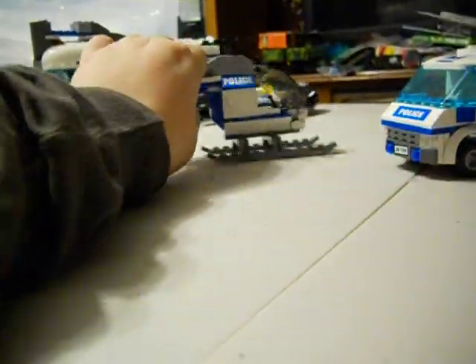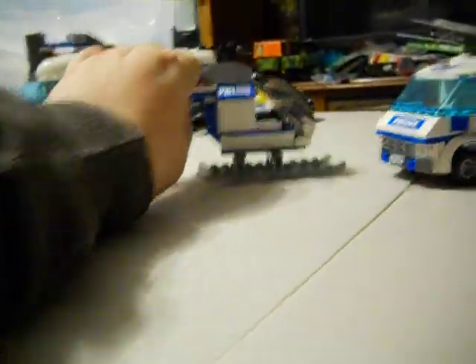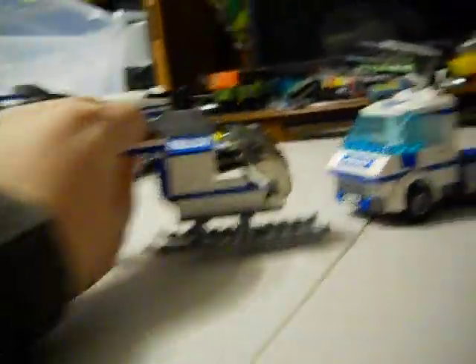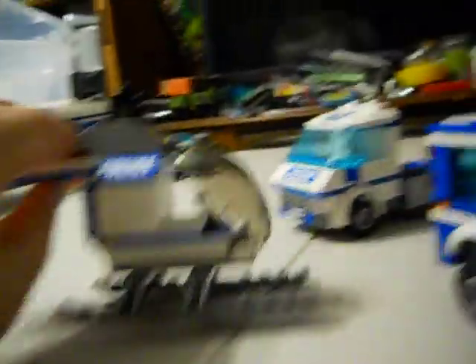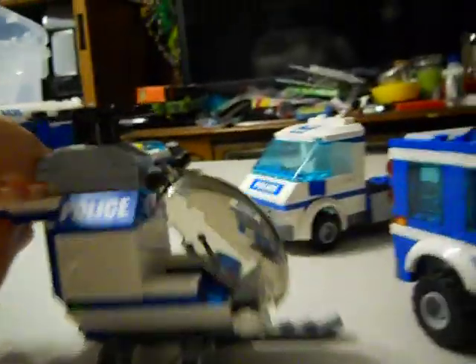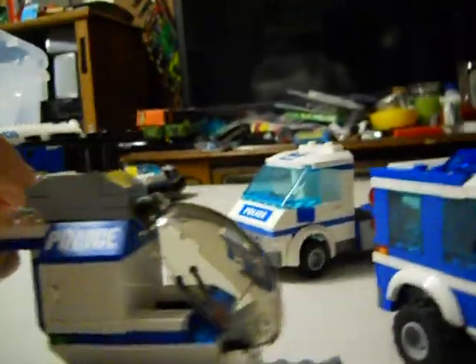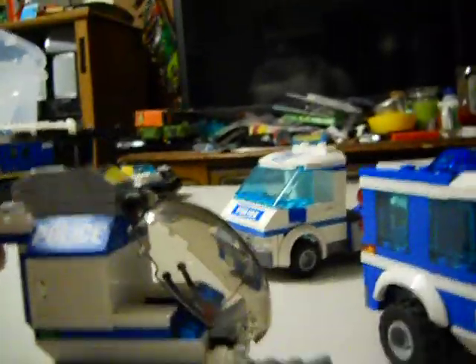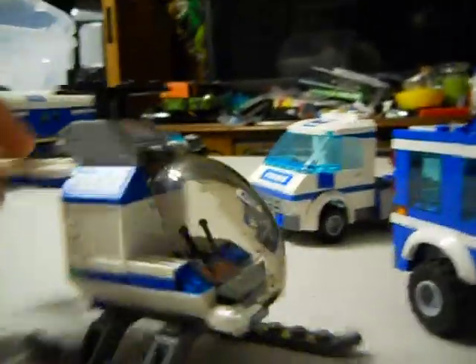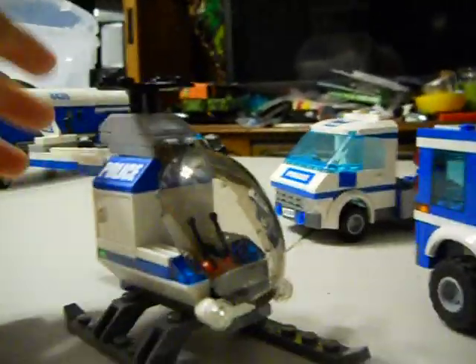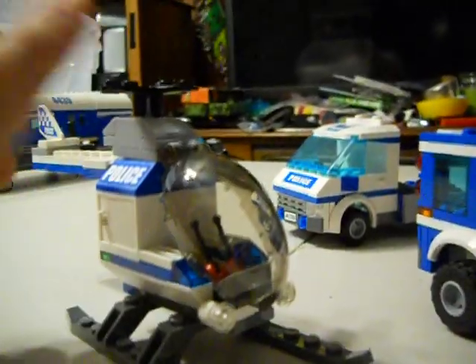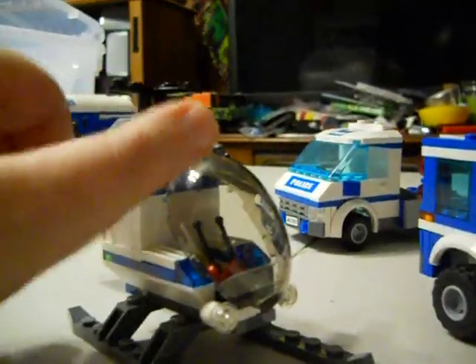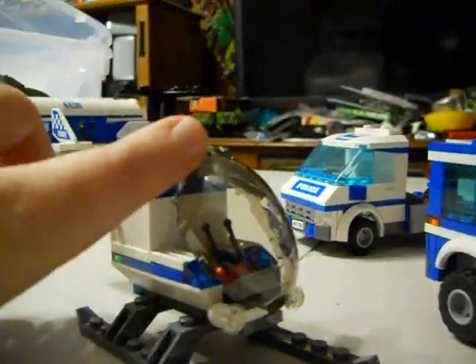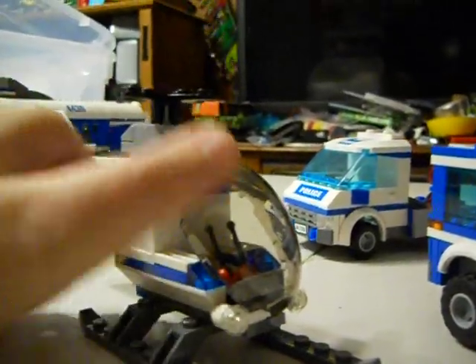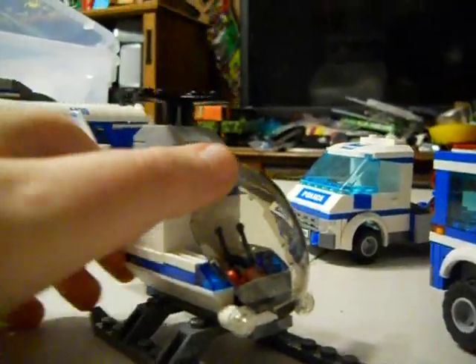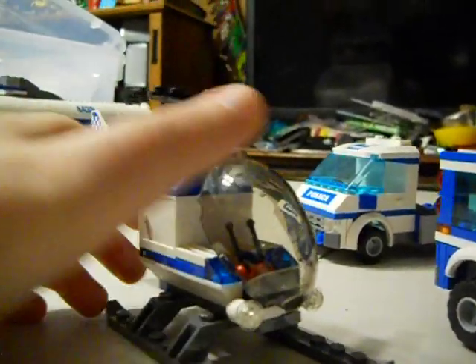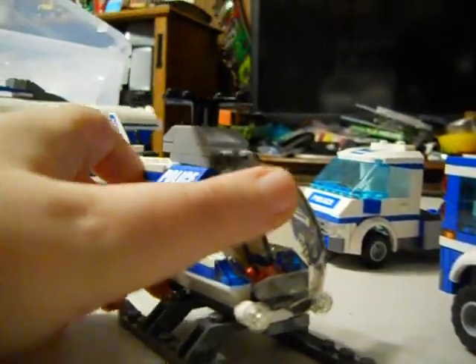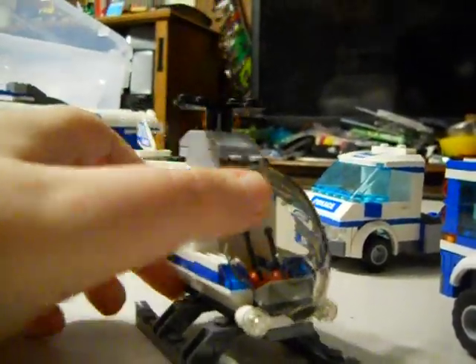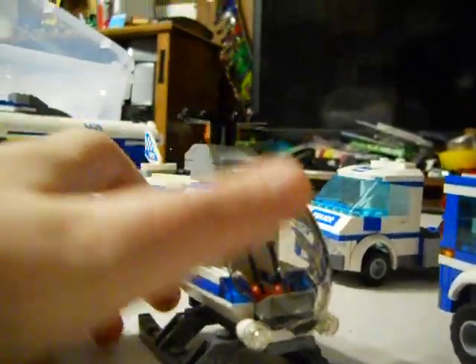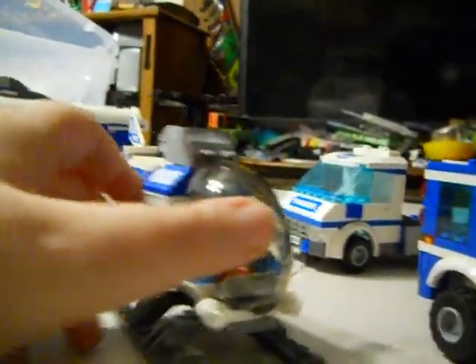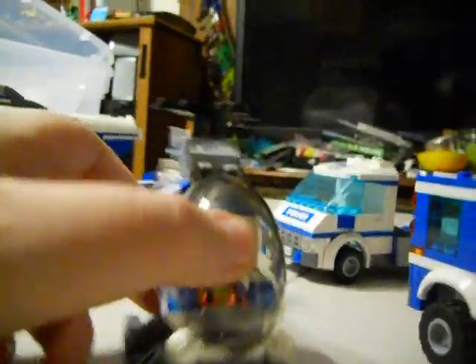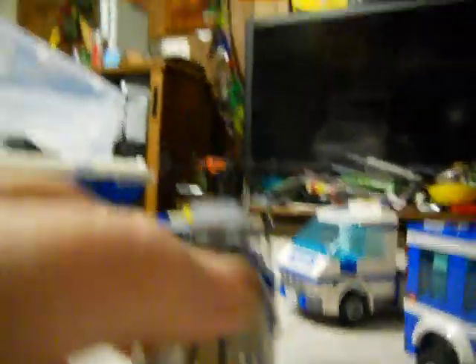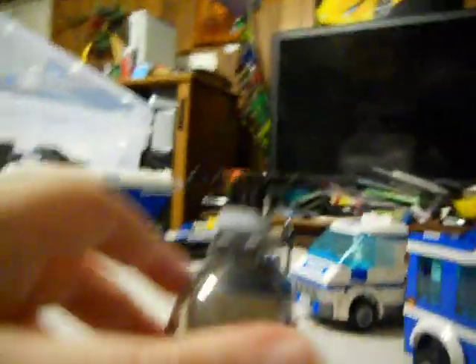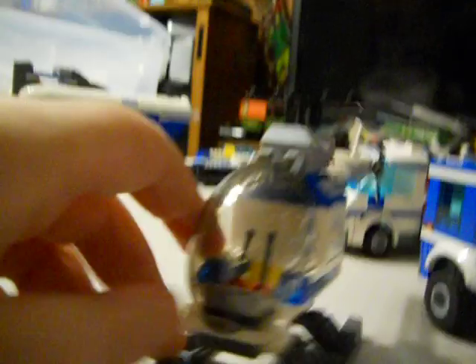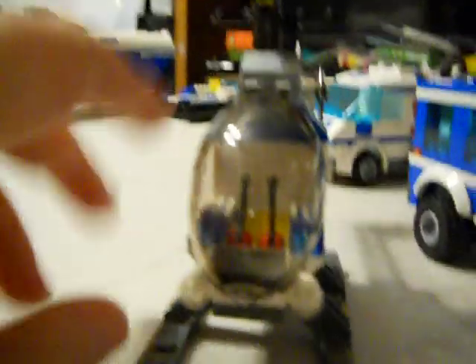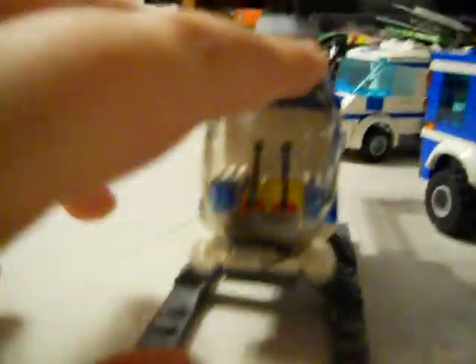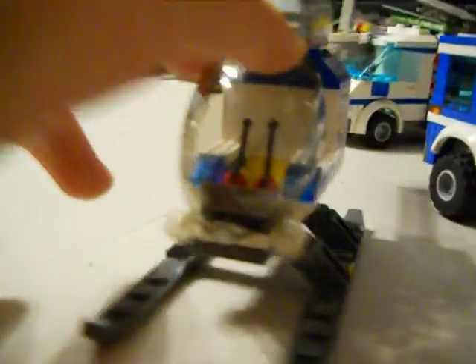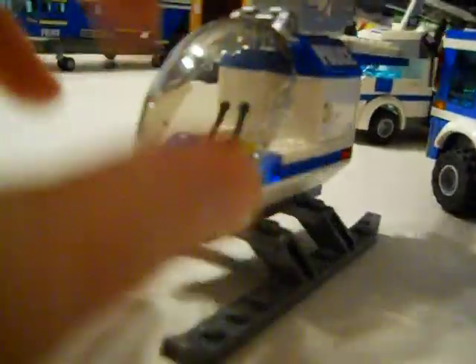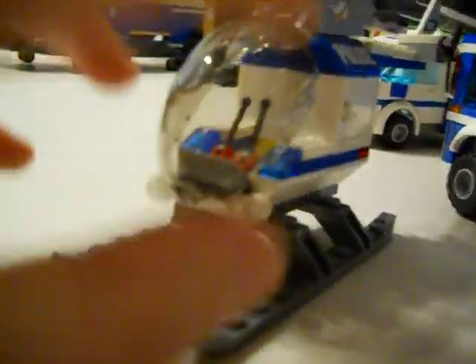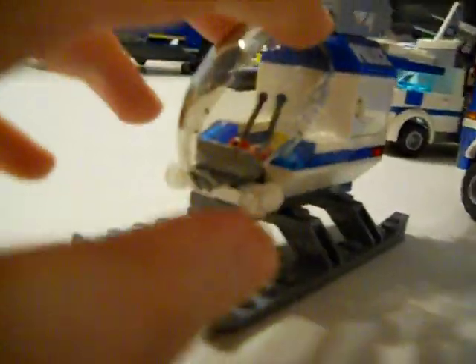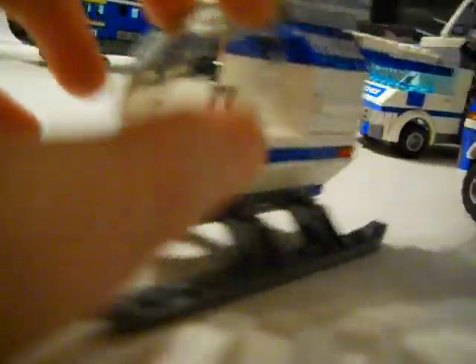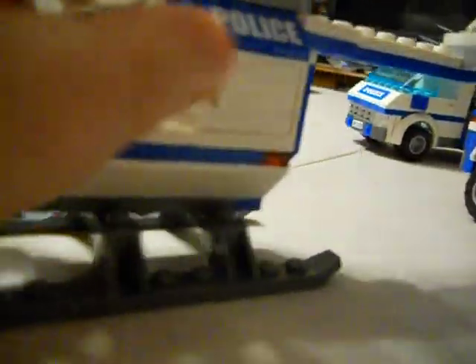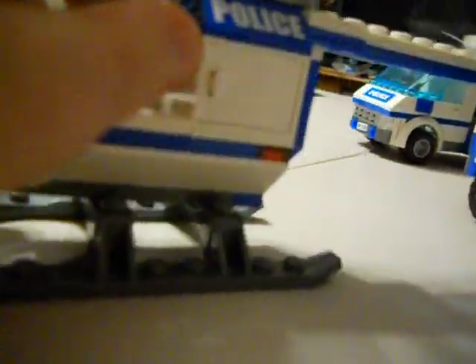Got your helicopters. There's nothing really to talk about on this one, but it's pretty nice.